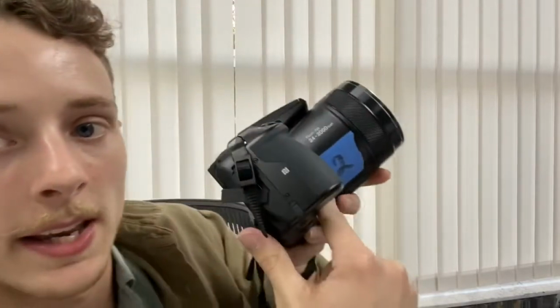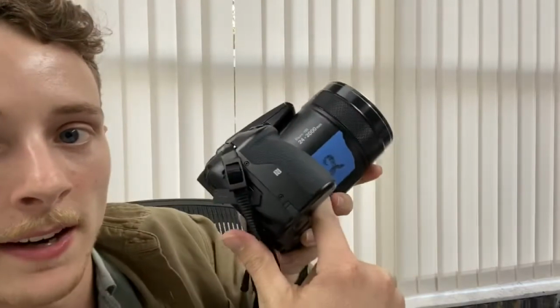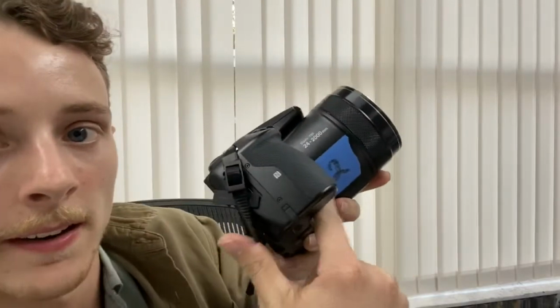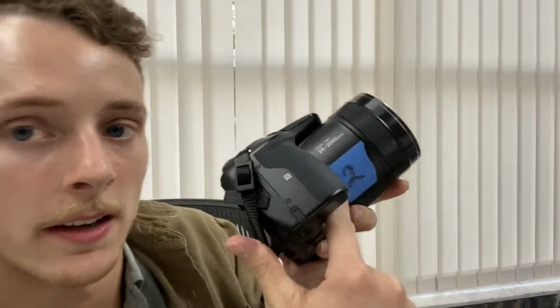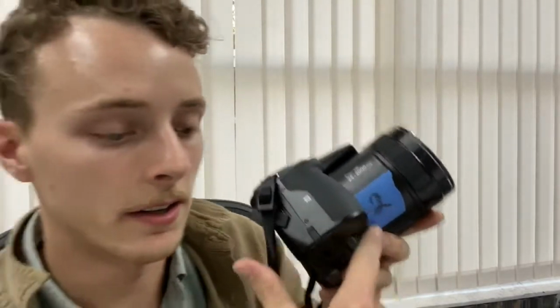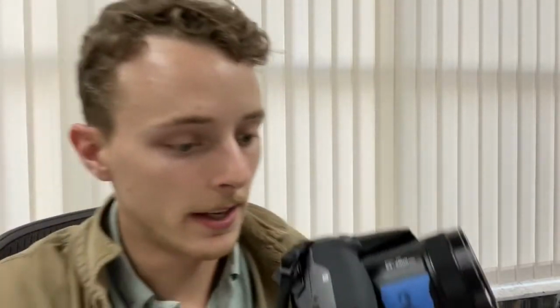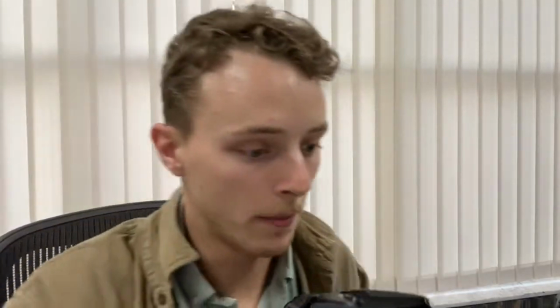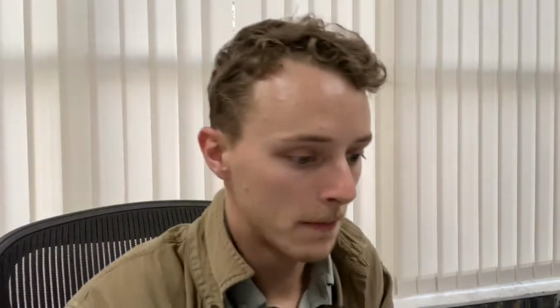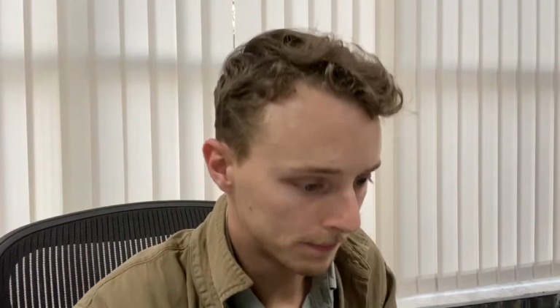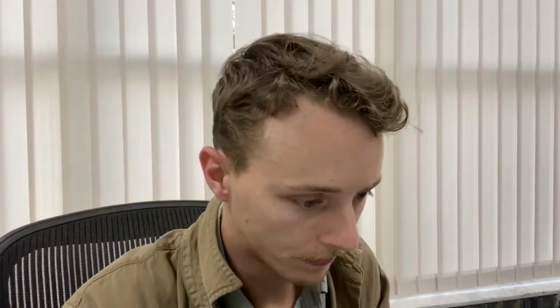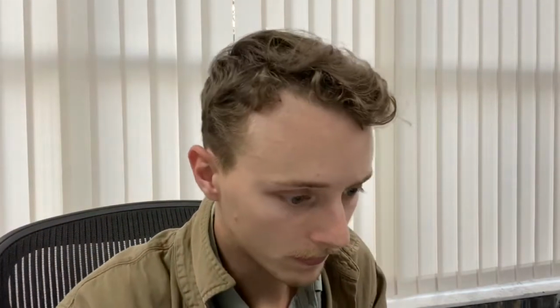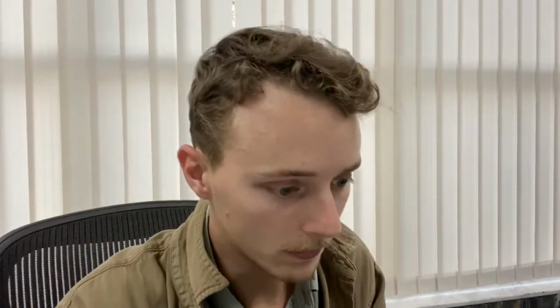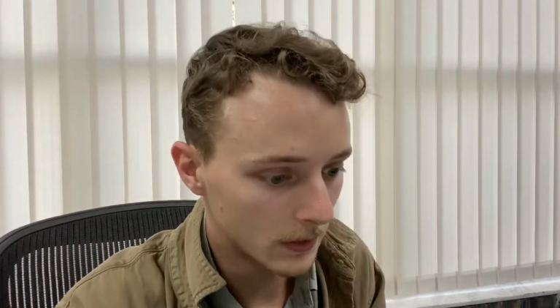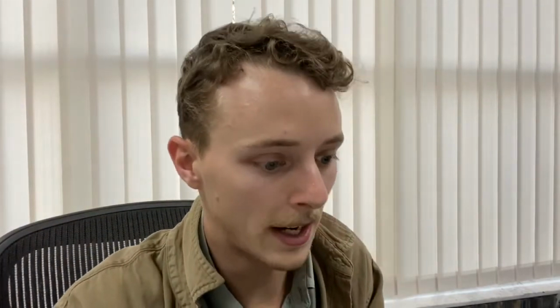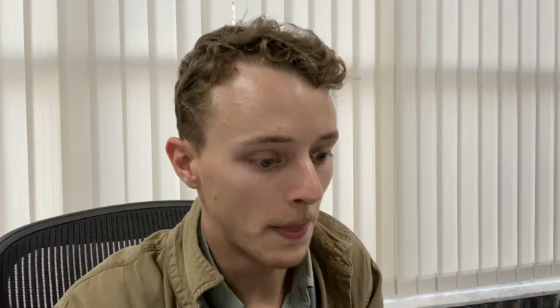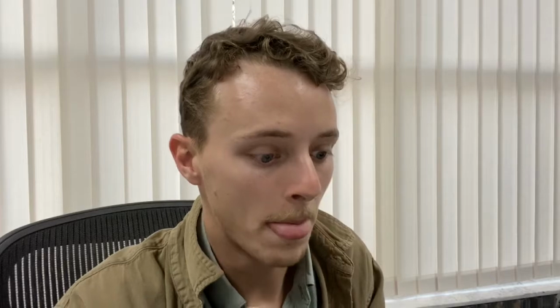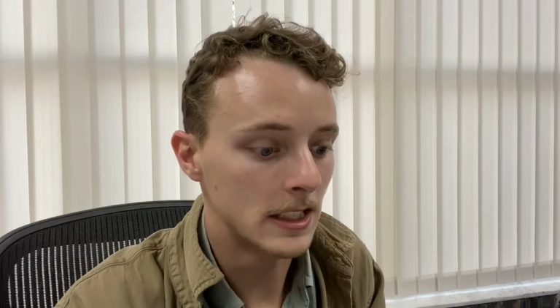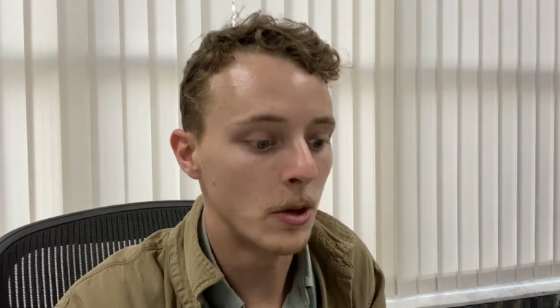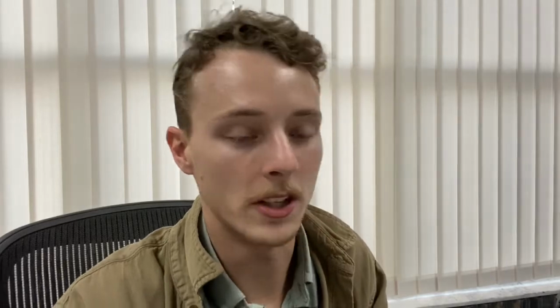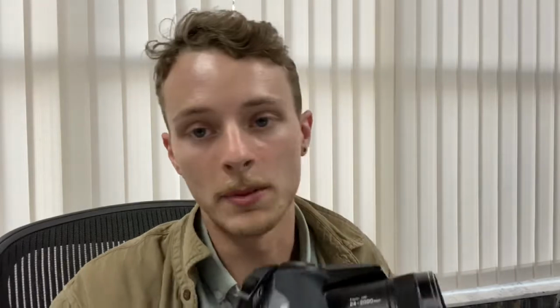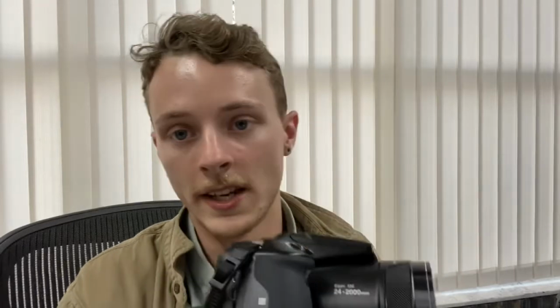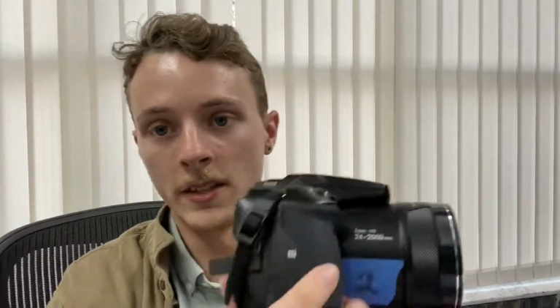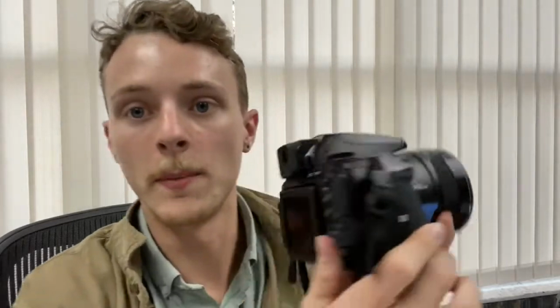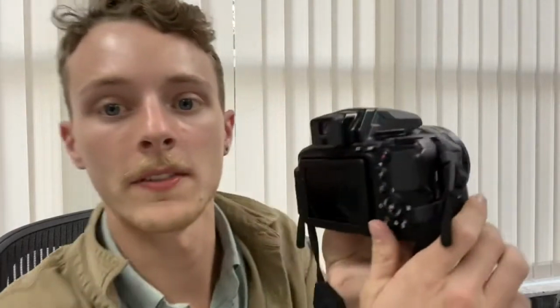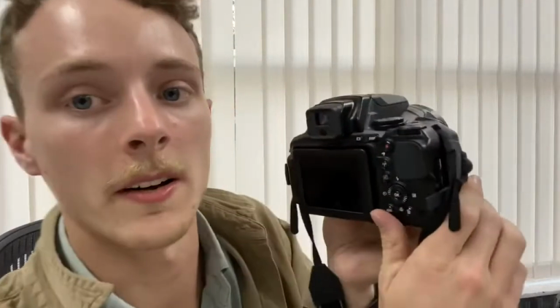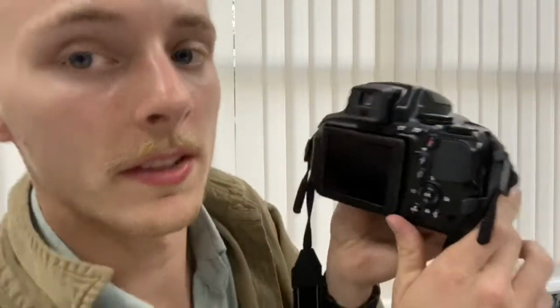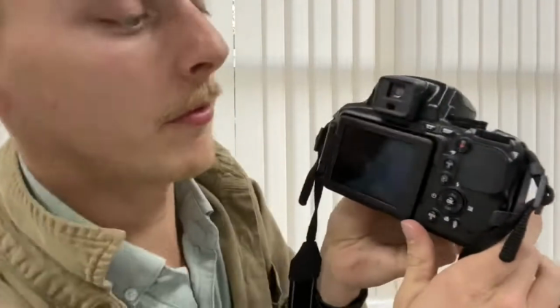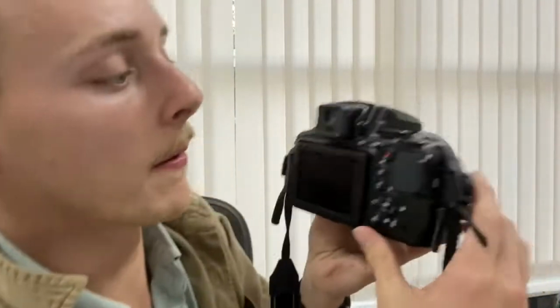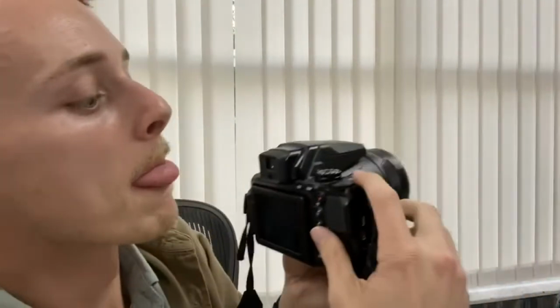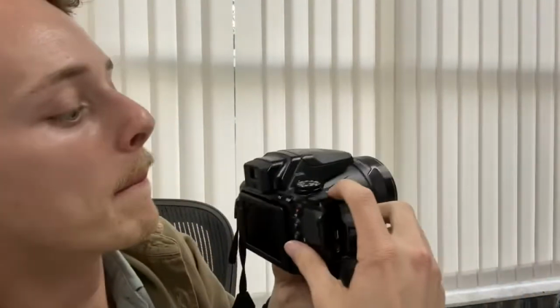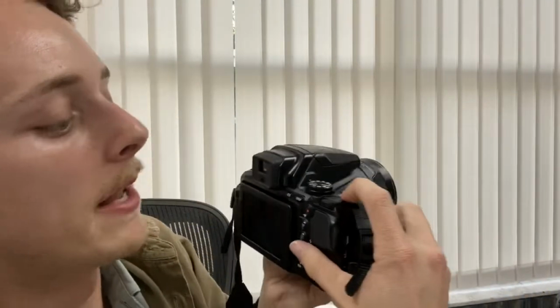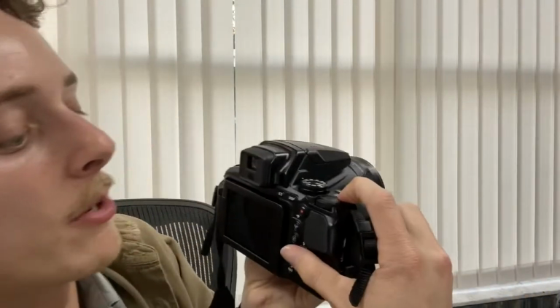Your camera number is right here under the camera.